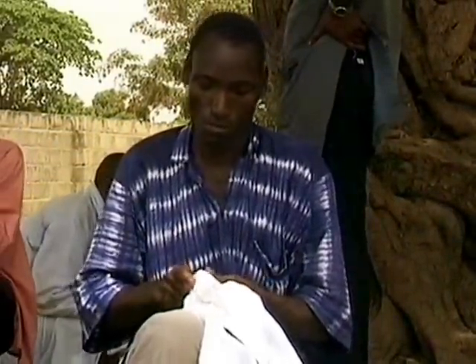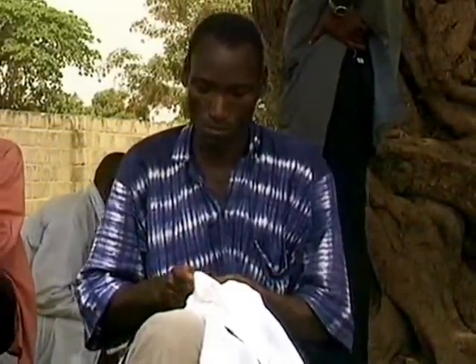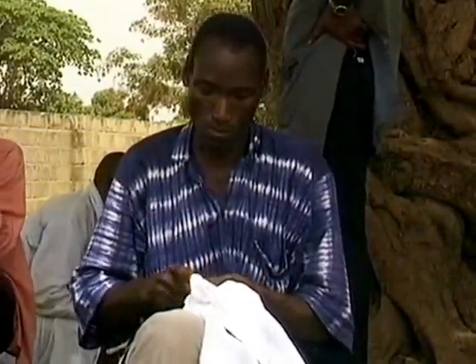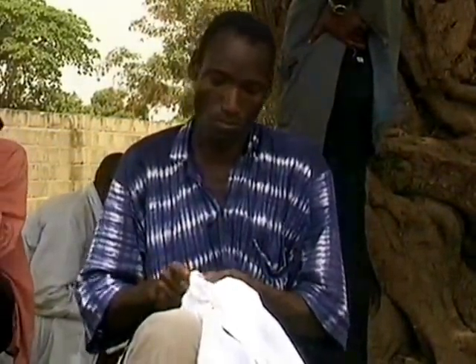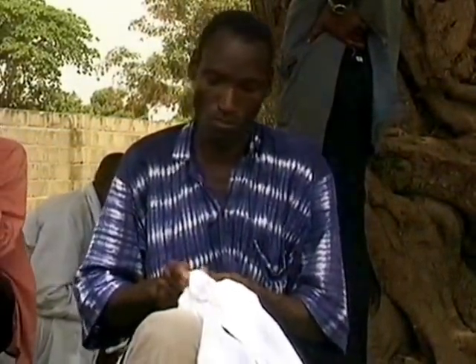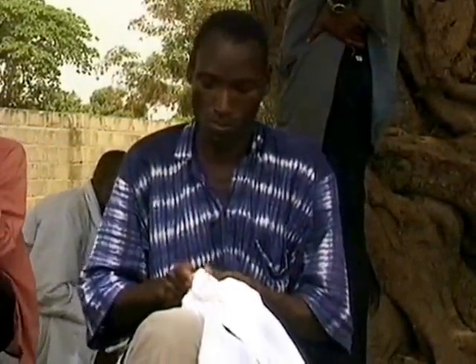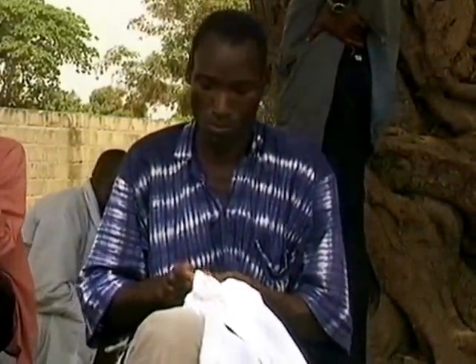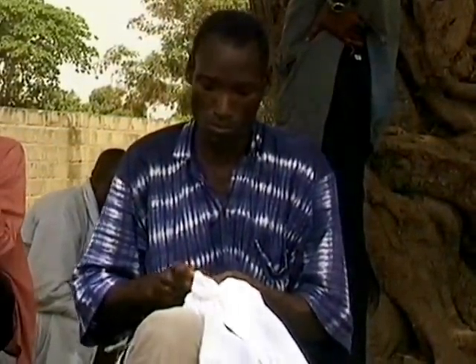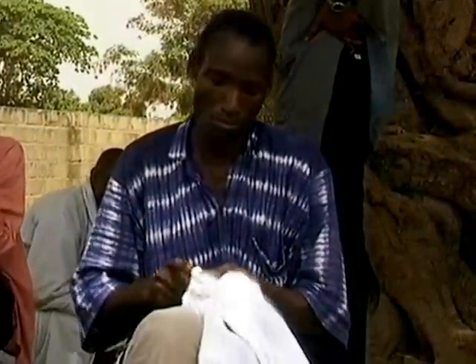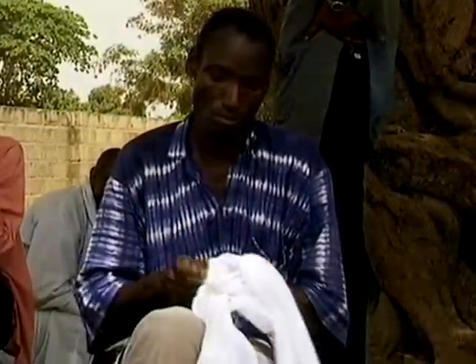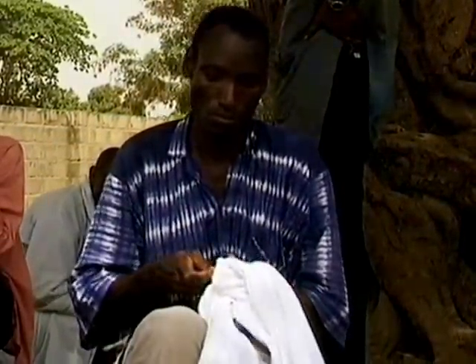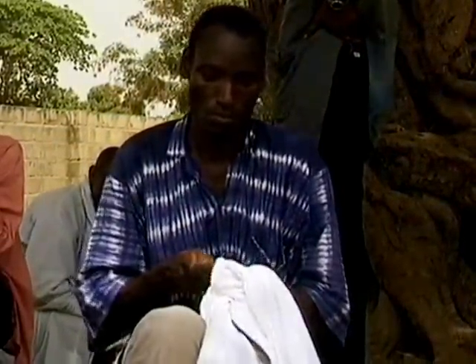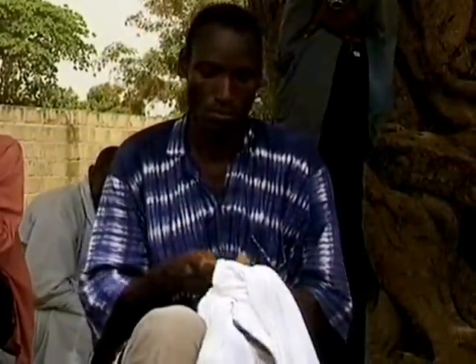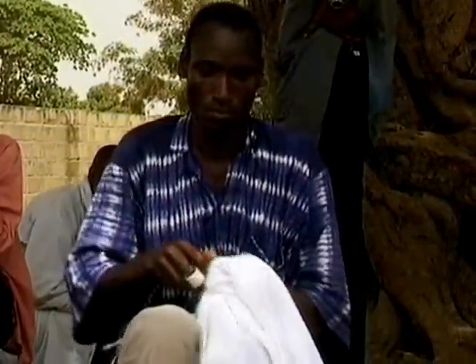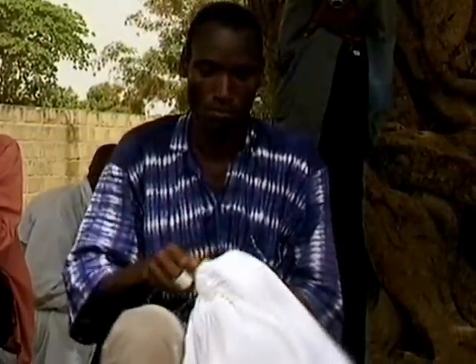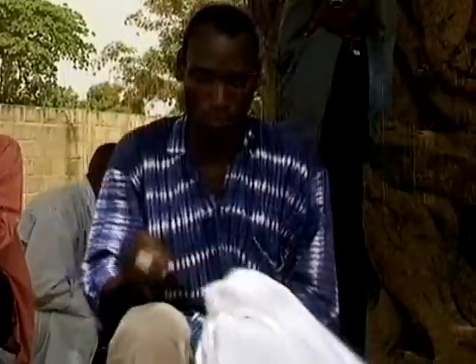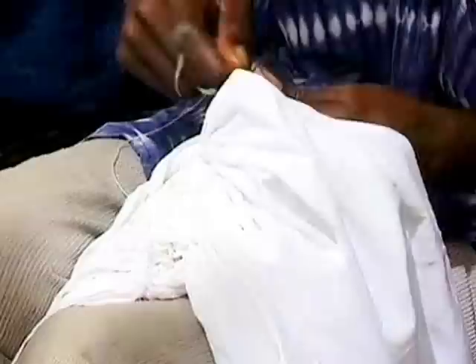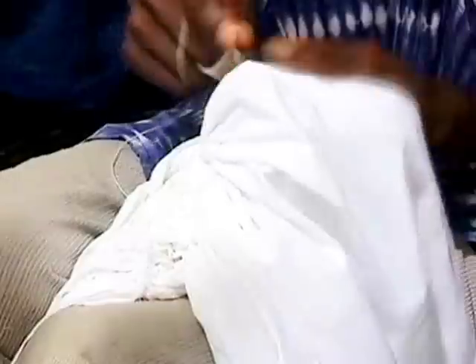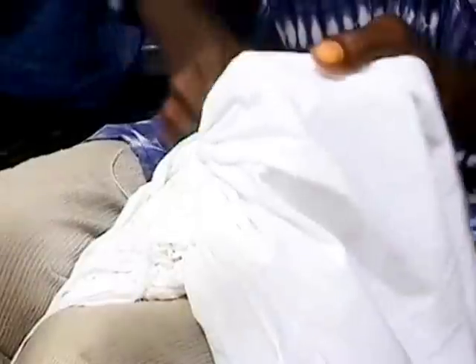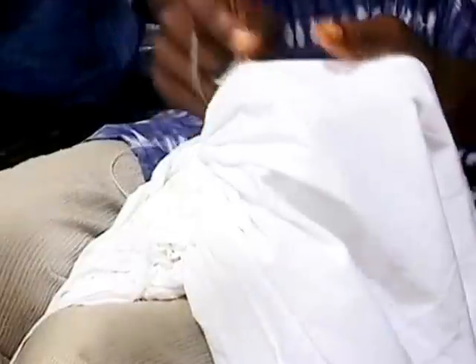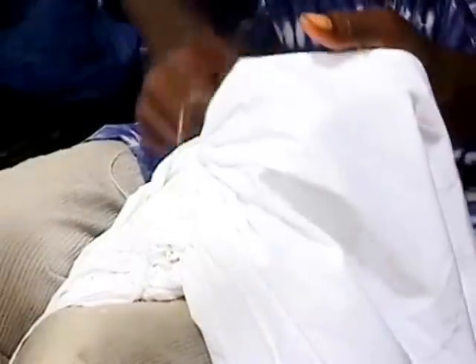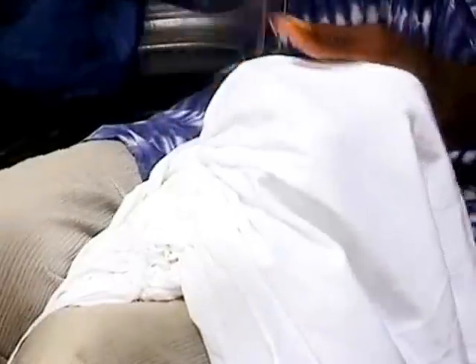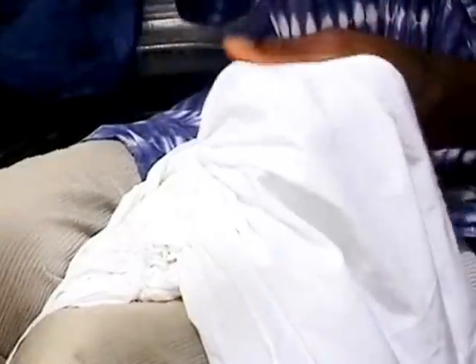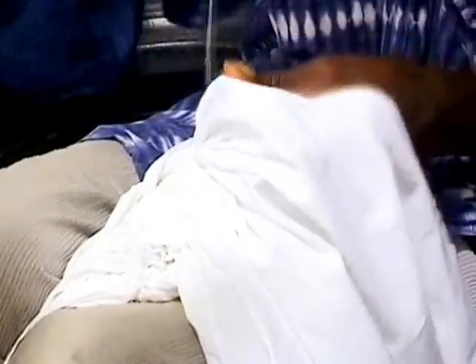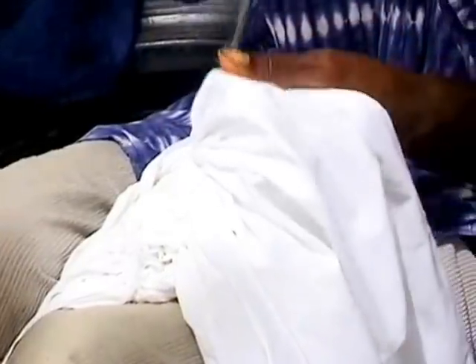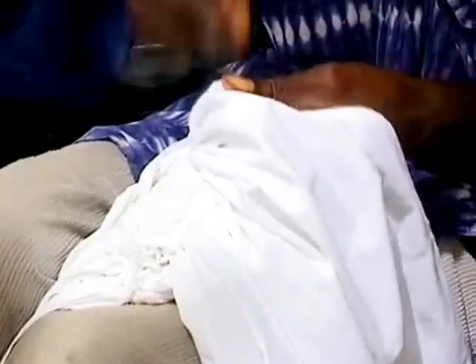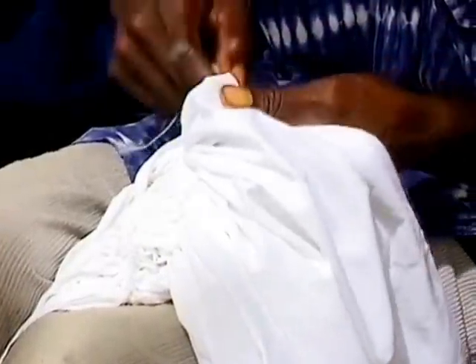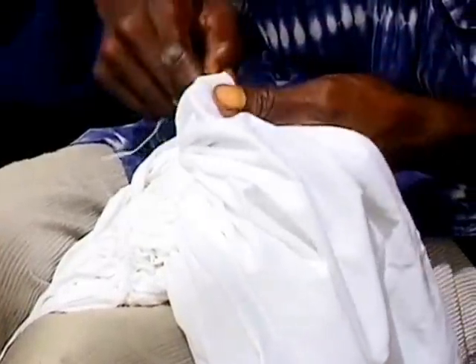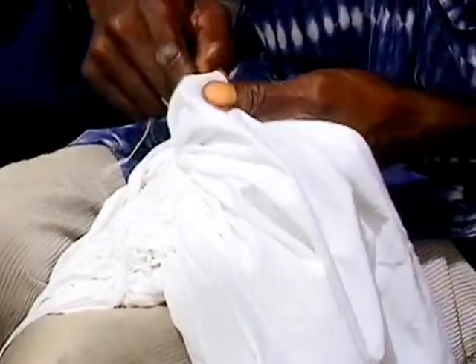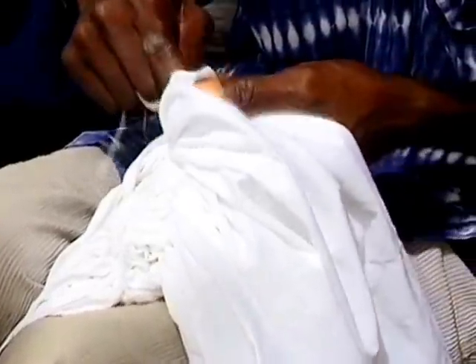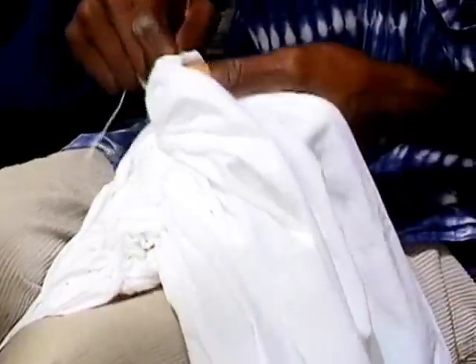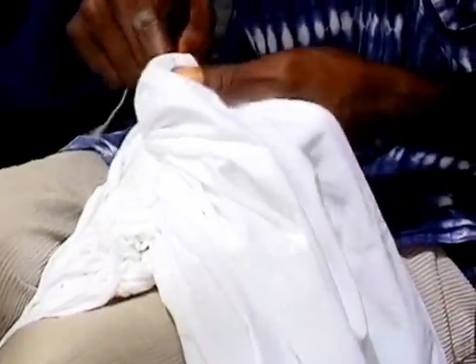Another traditional method of patterning cloth is by stitching and gathering using a needle and thread.